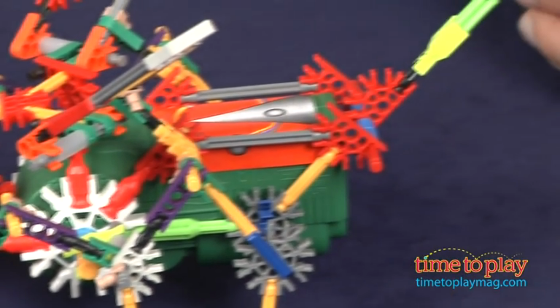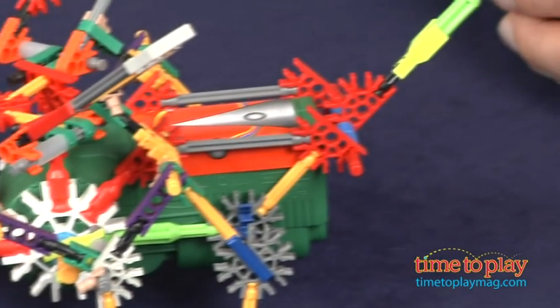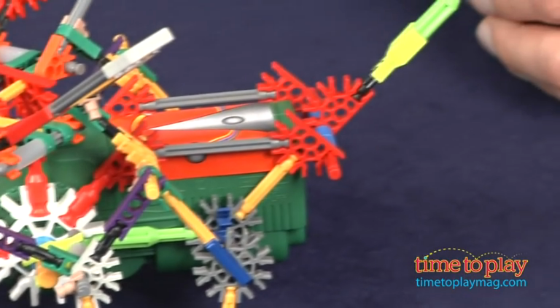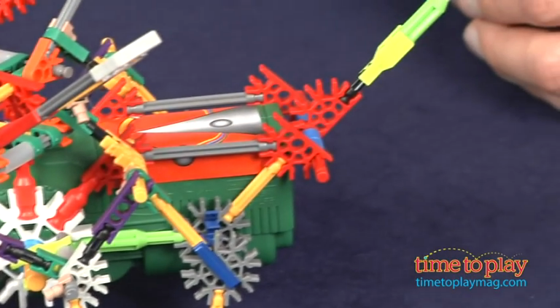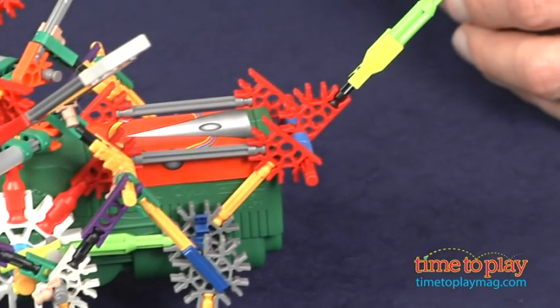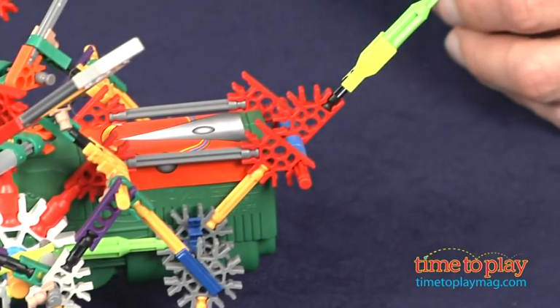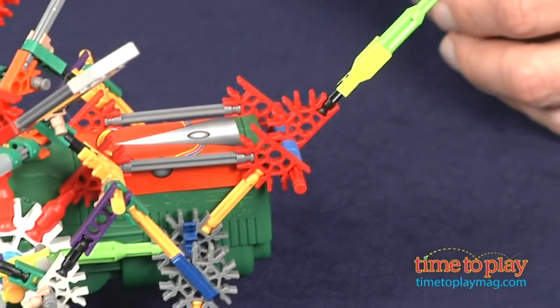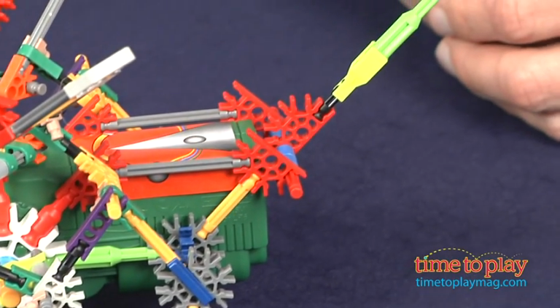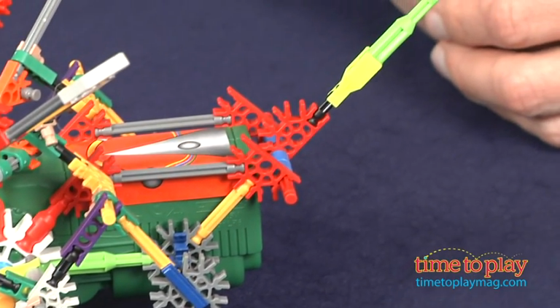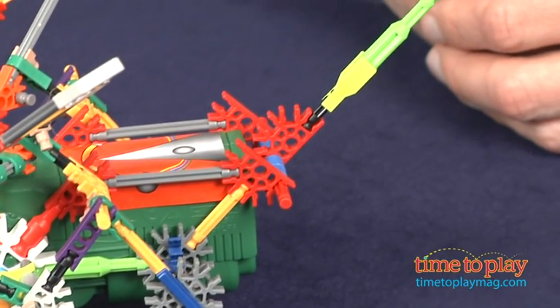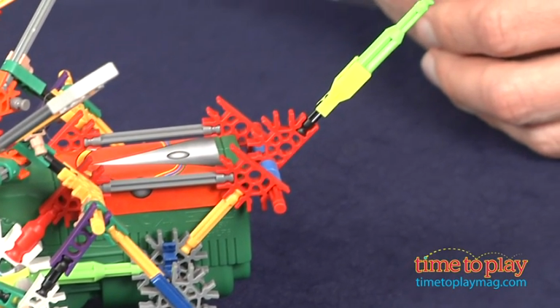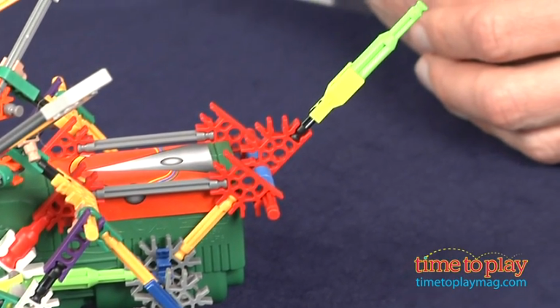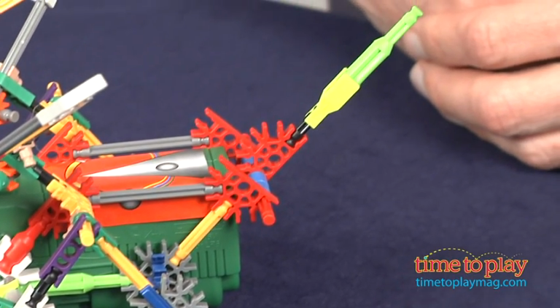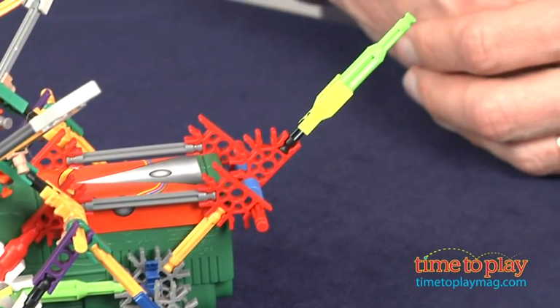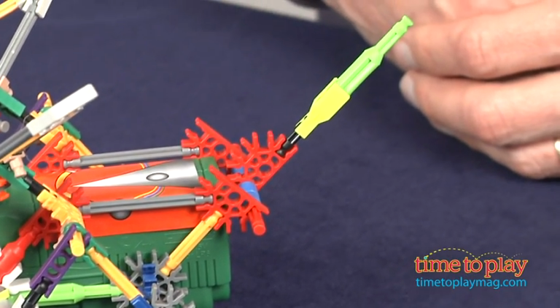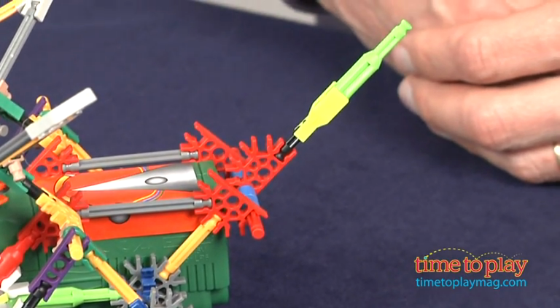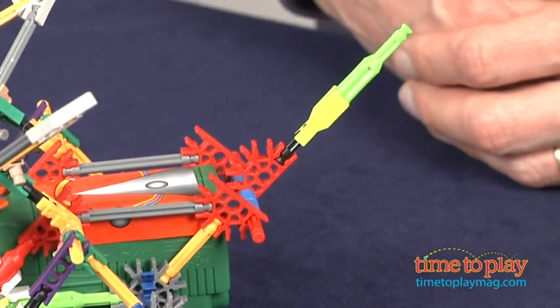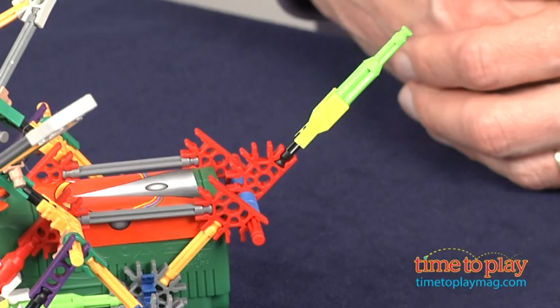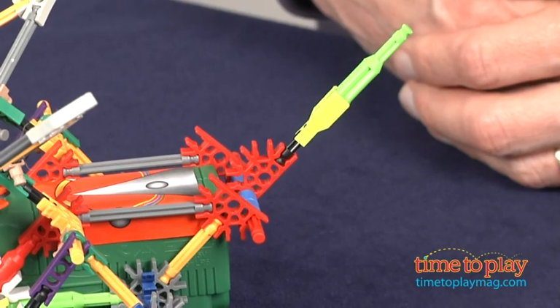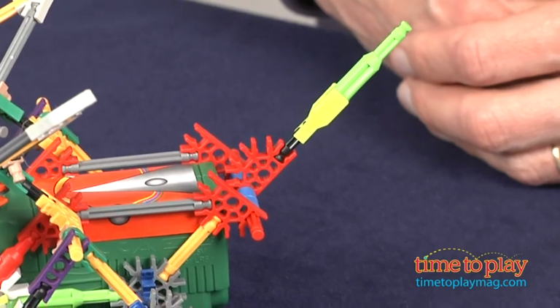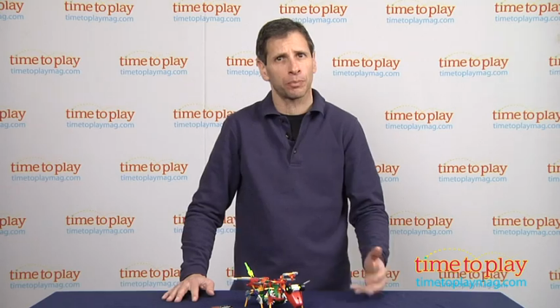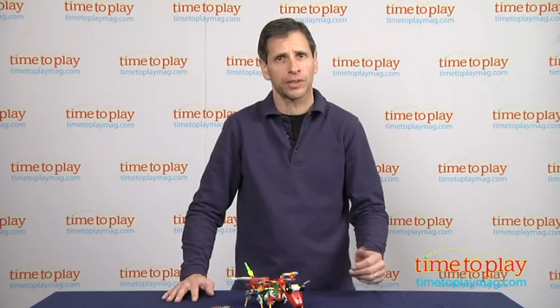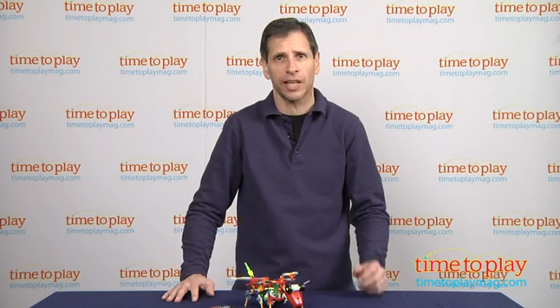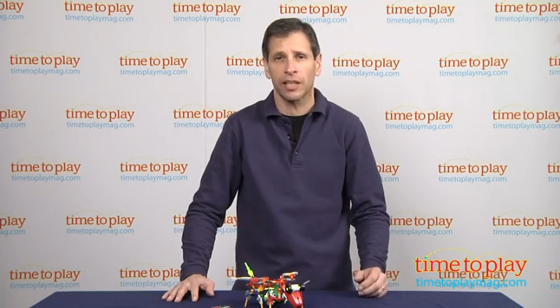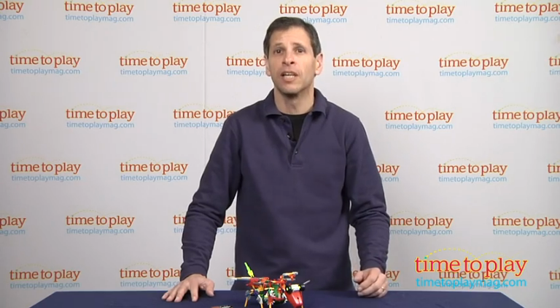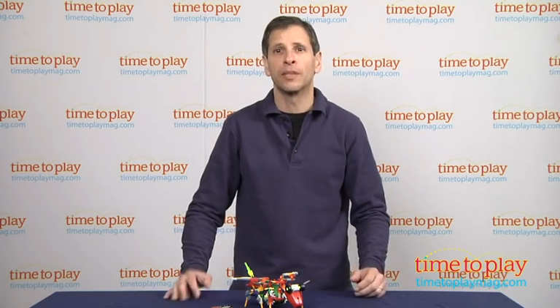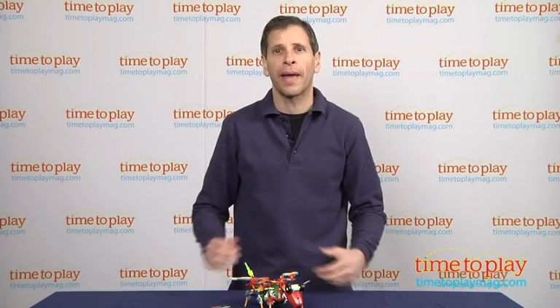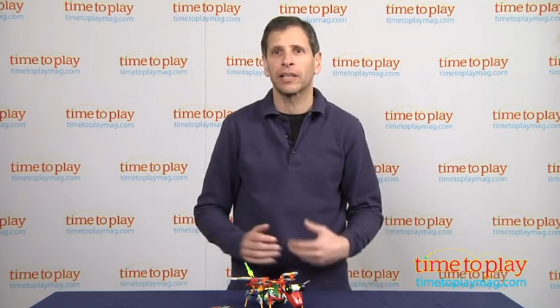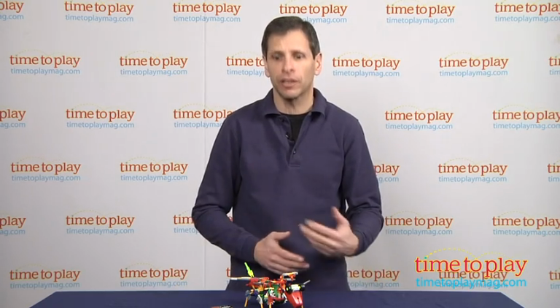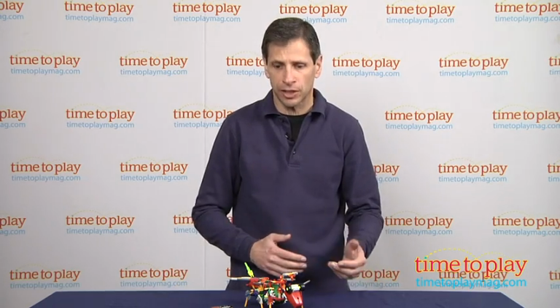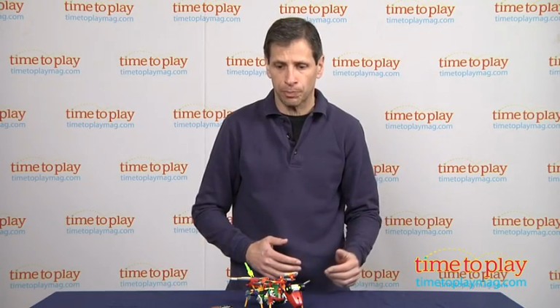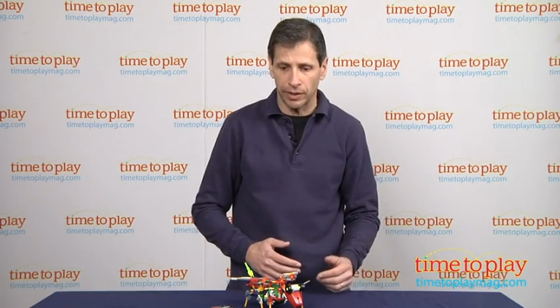This is a 157-piece set that'll take 30 to 60 minutes to put together, depending on the speed.